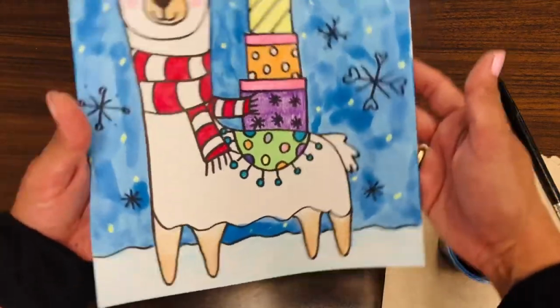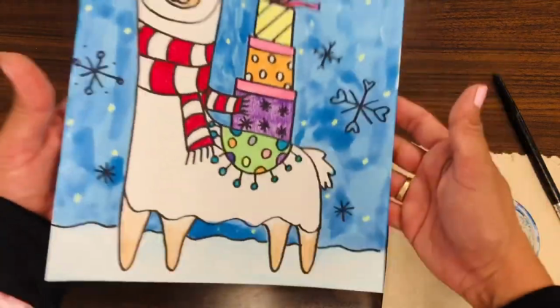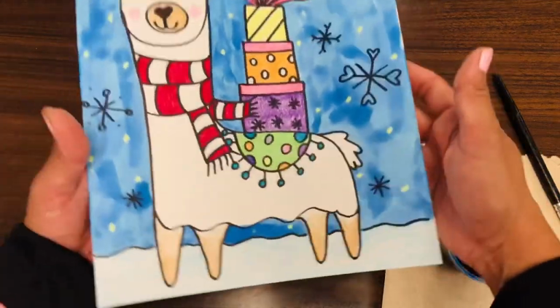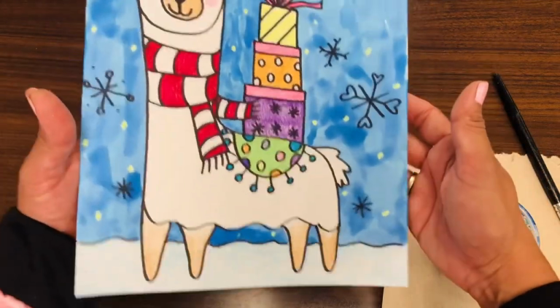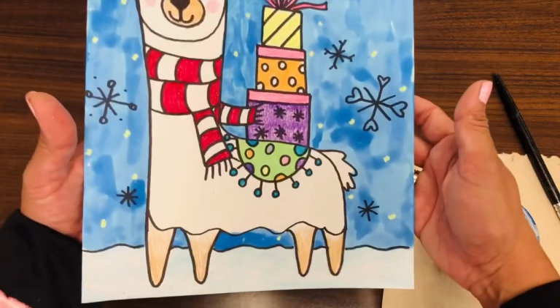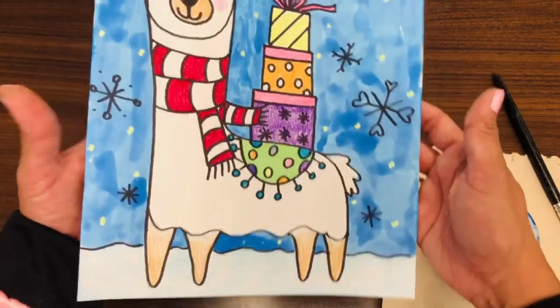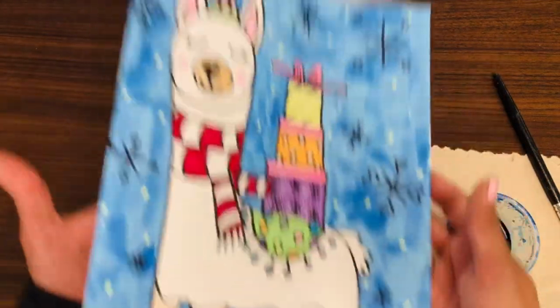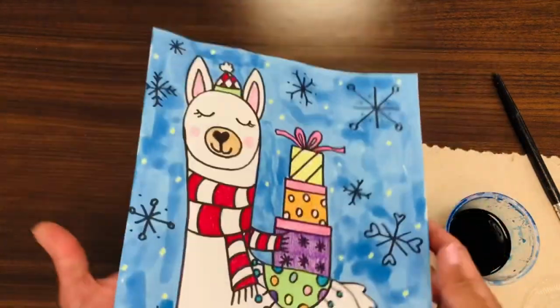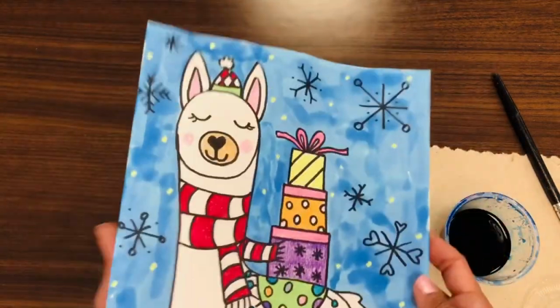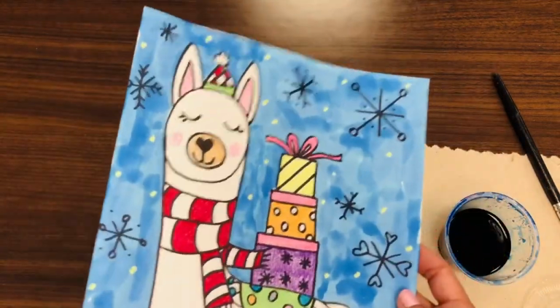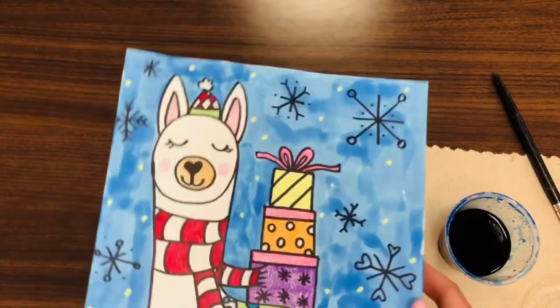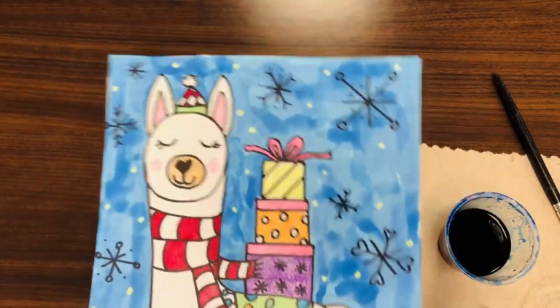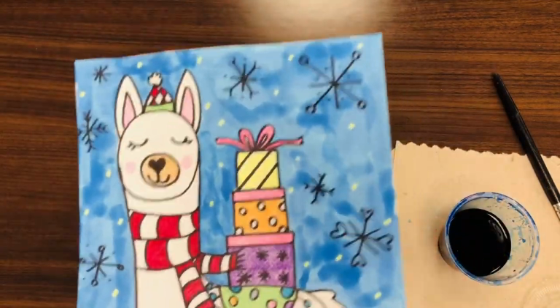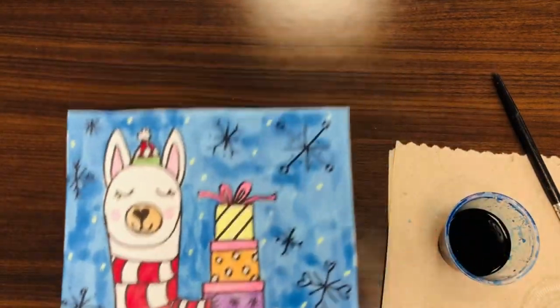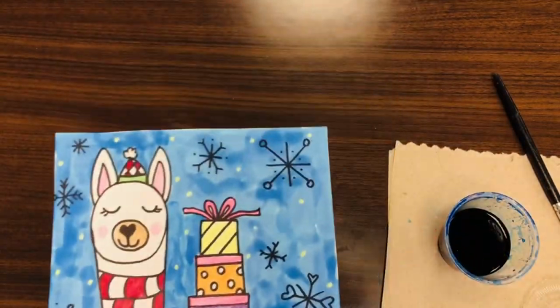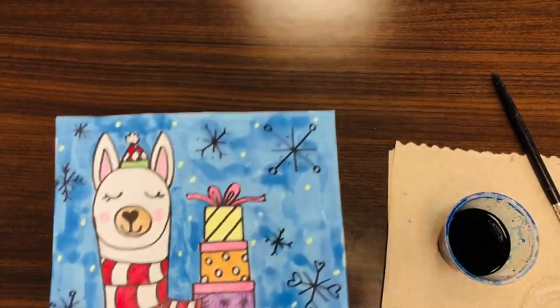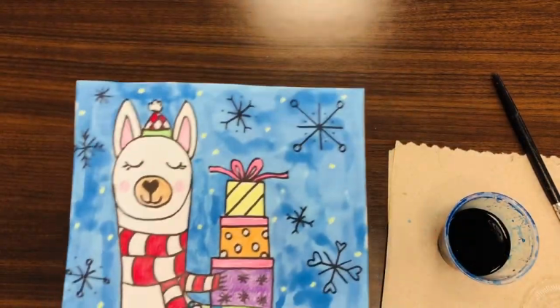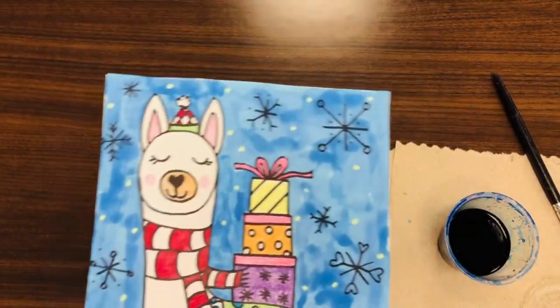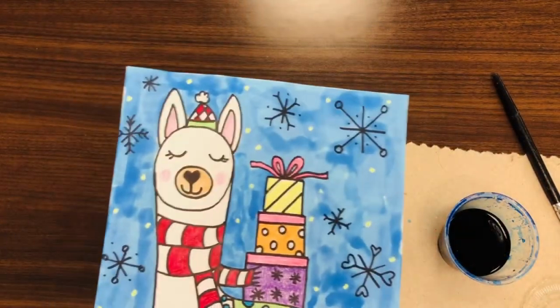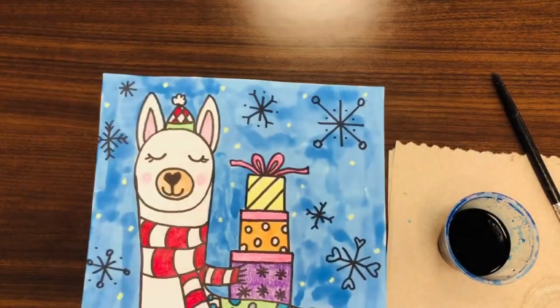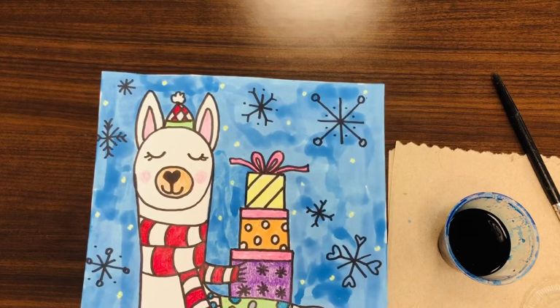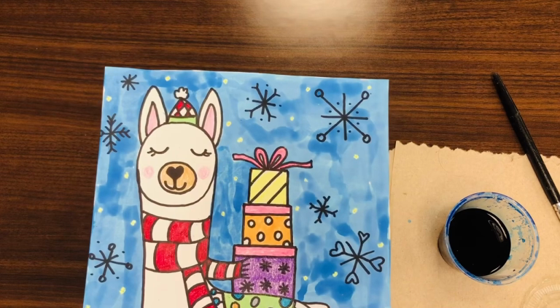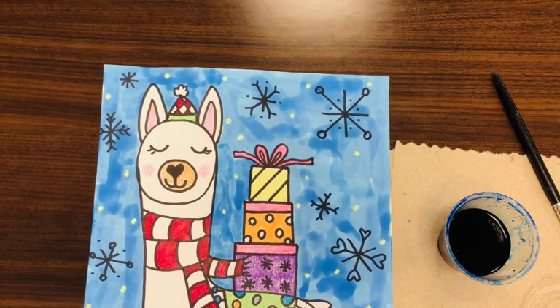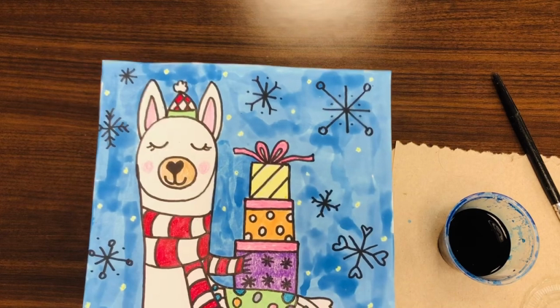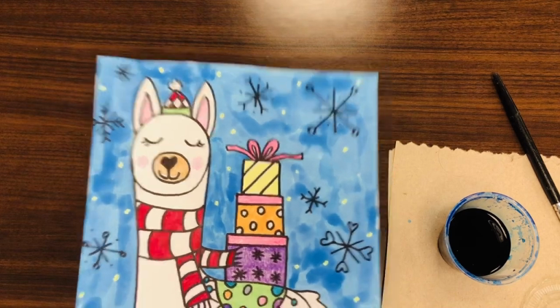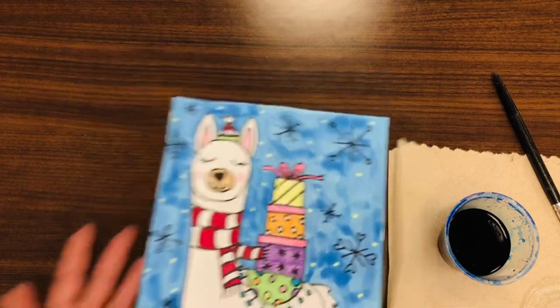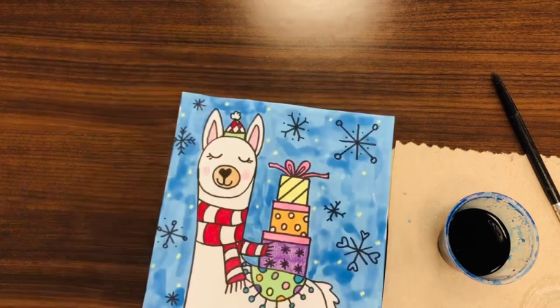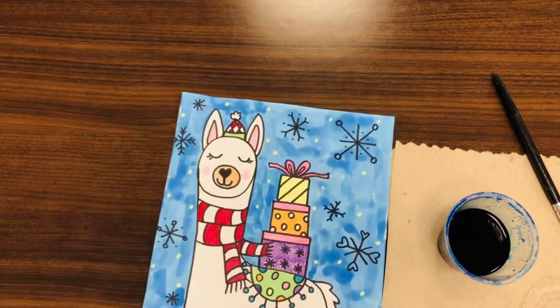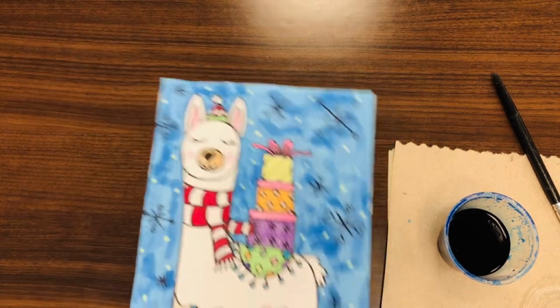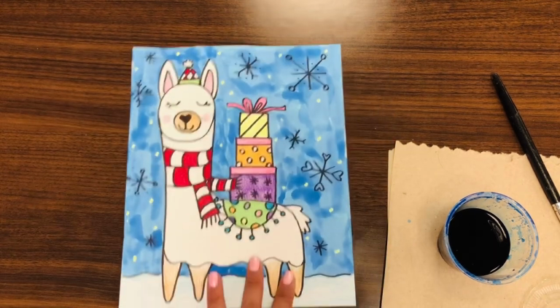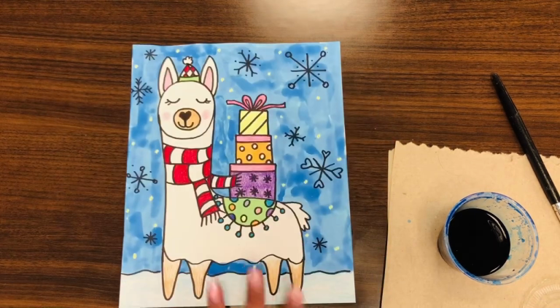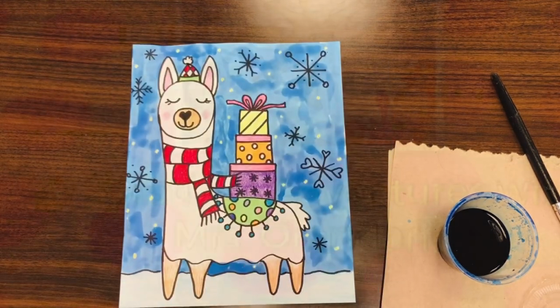Fa la la la llama. Come back to create with us. See you later. This is Mrs. Sorendorf.